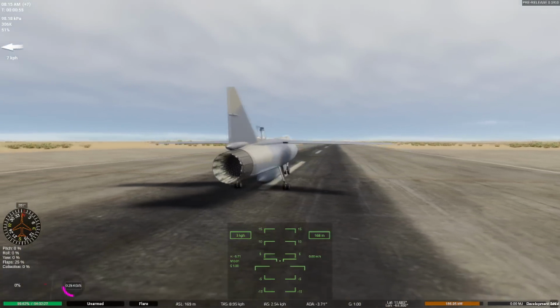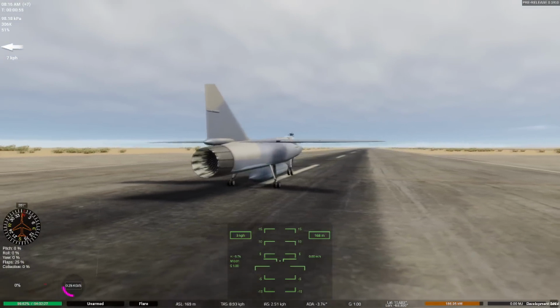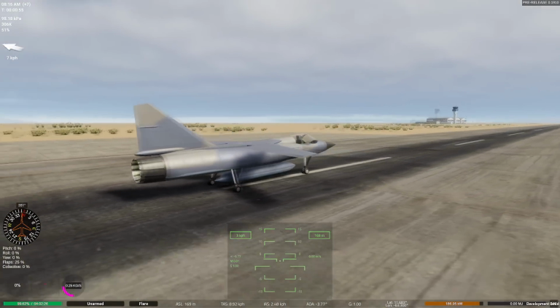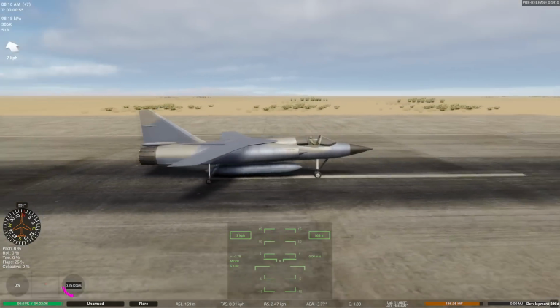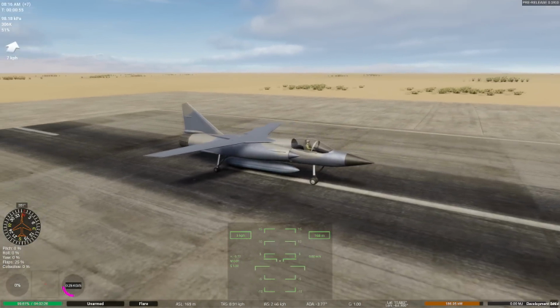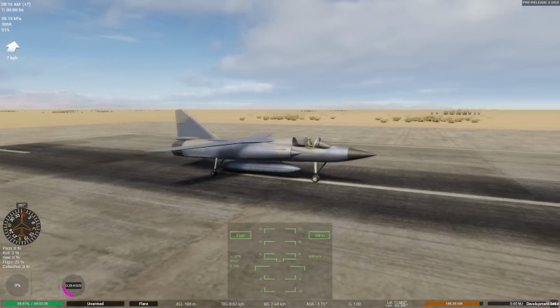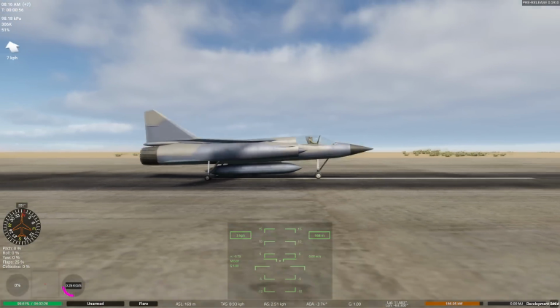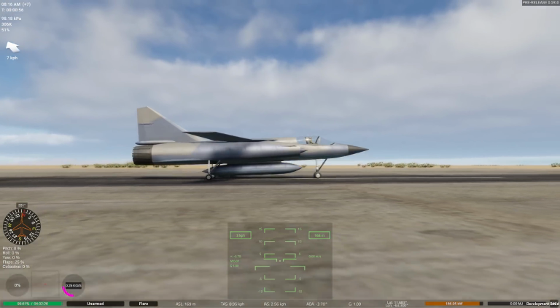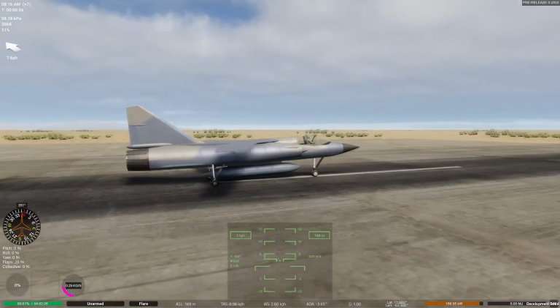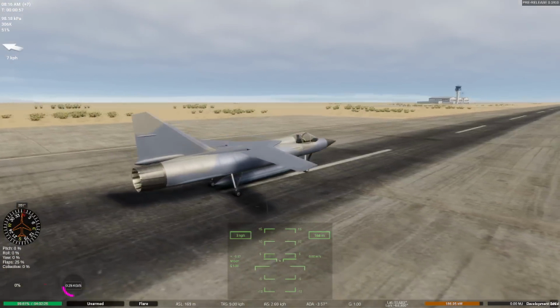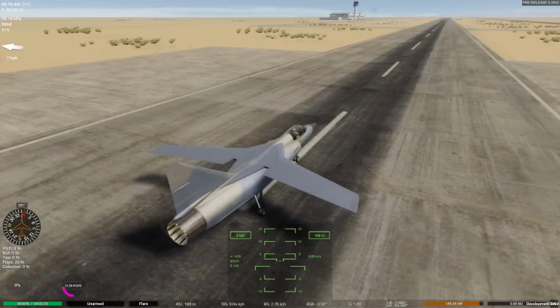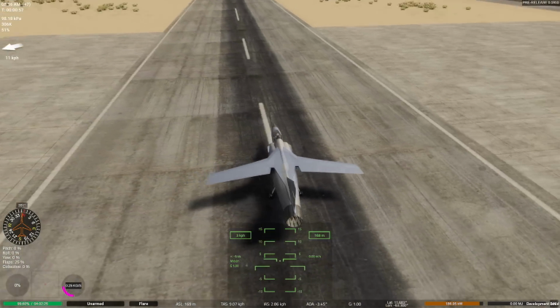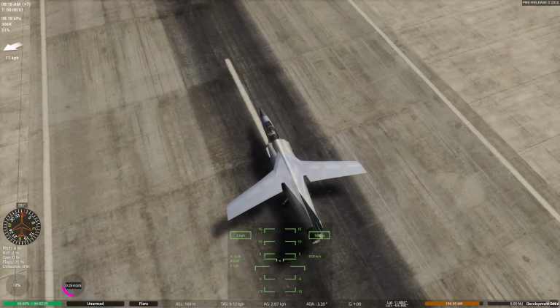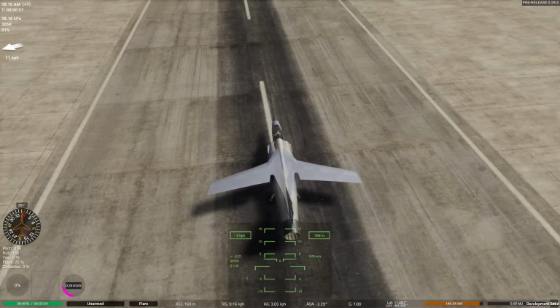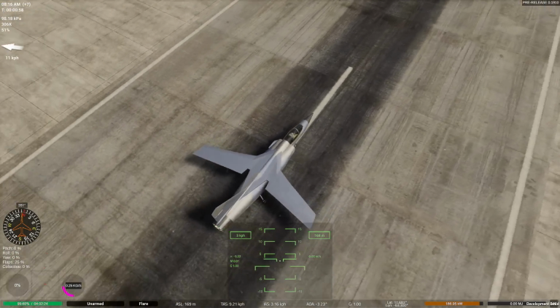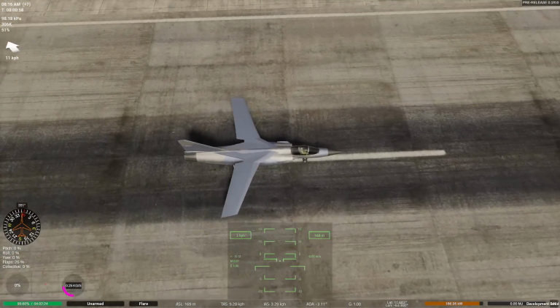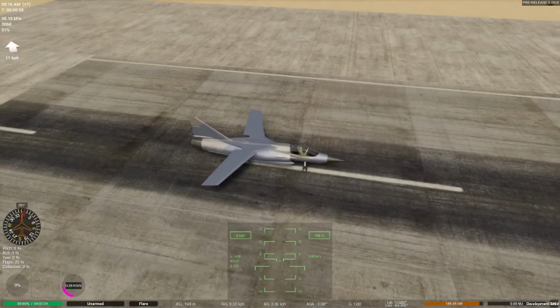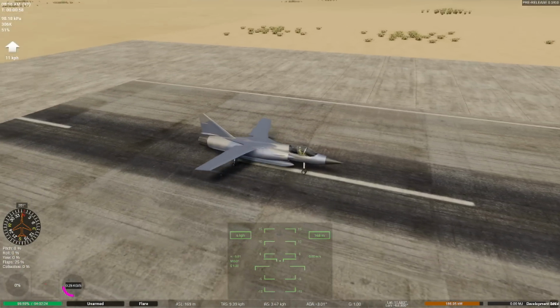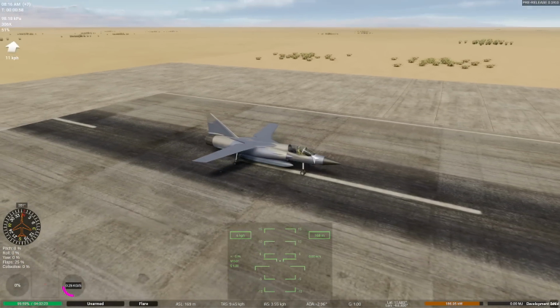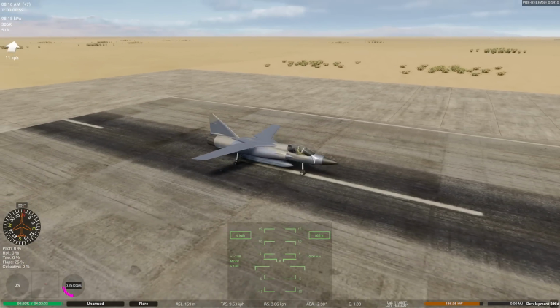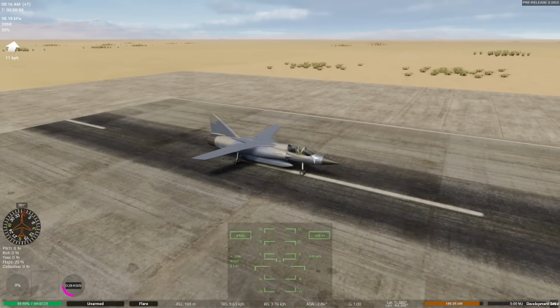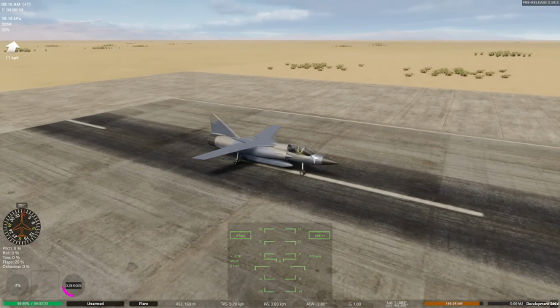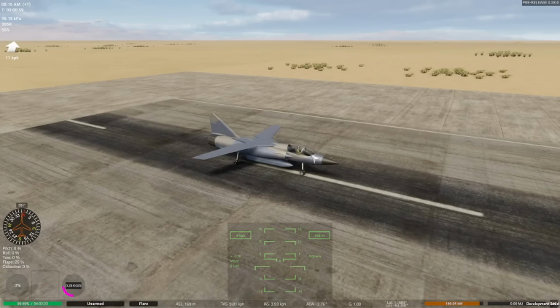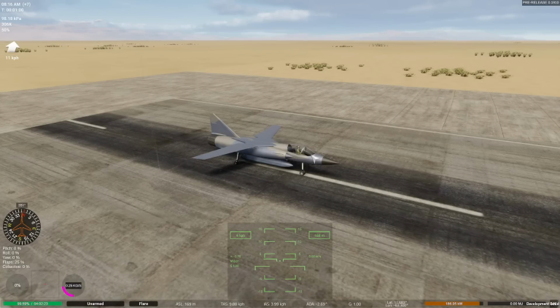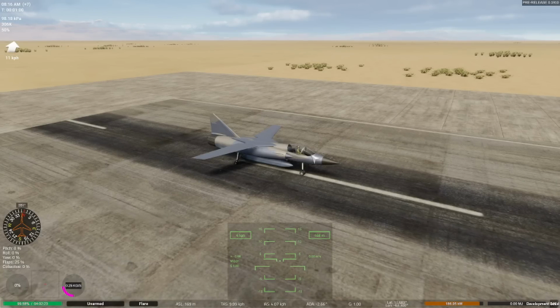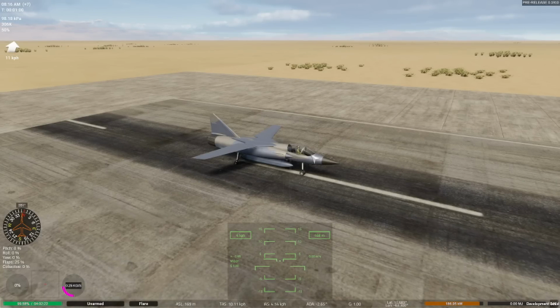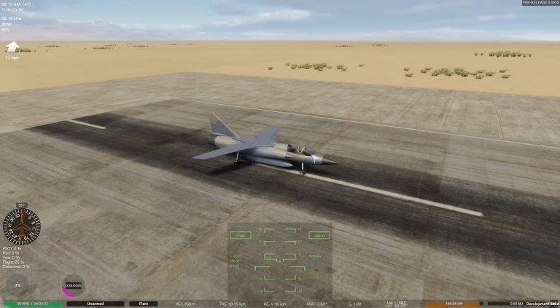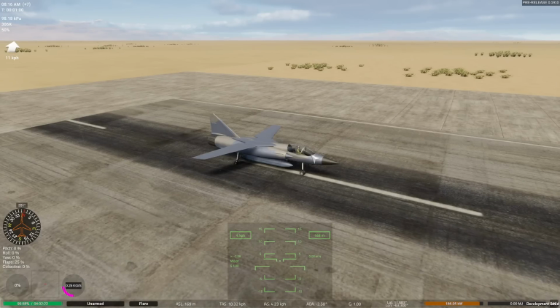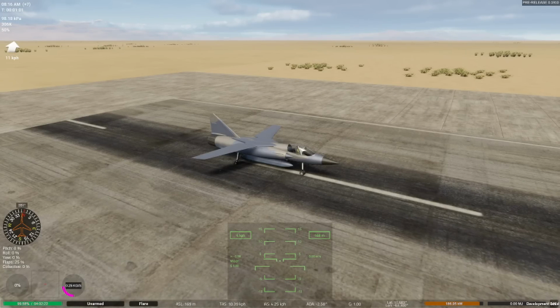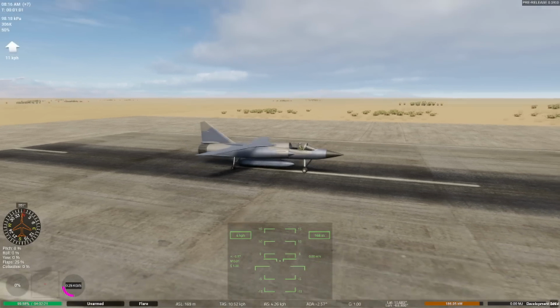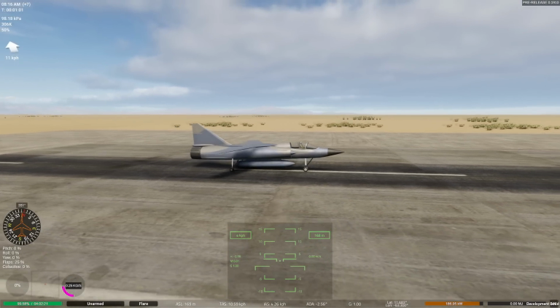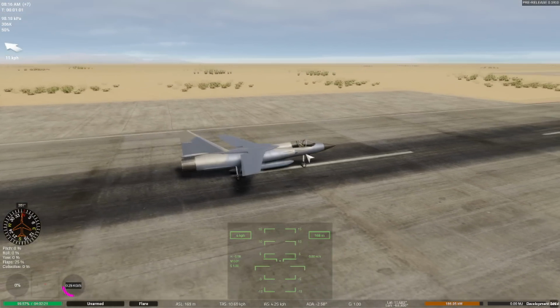Let's get a tail on this, because obviously we don't have any lift anymore, we don't have an elevator, so we're going to have to add one of those.